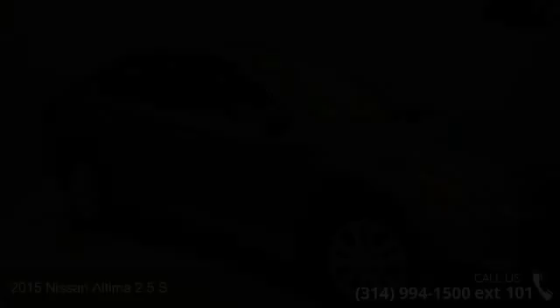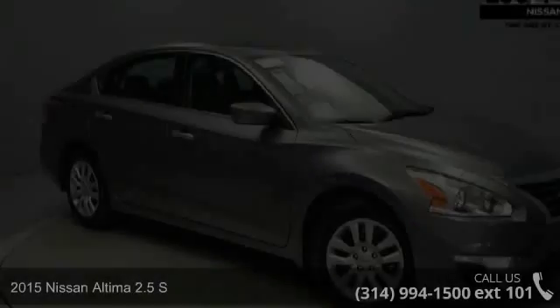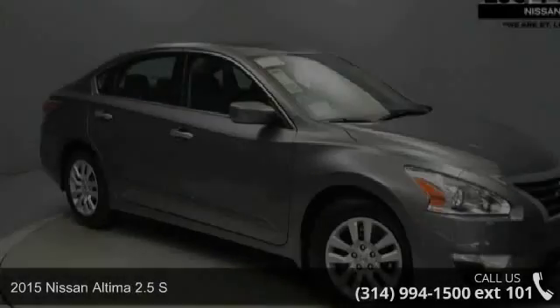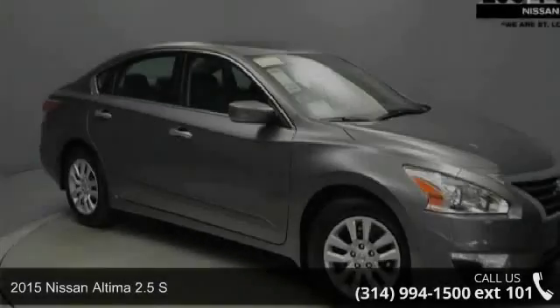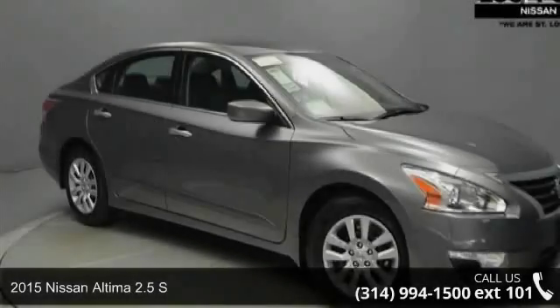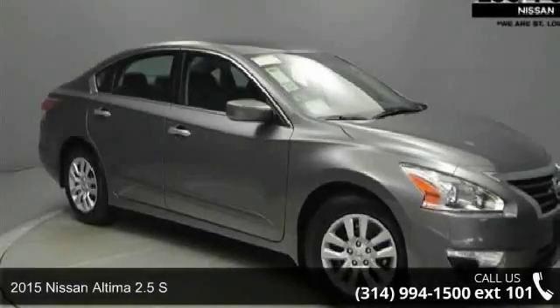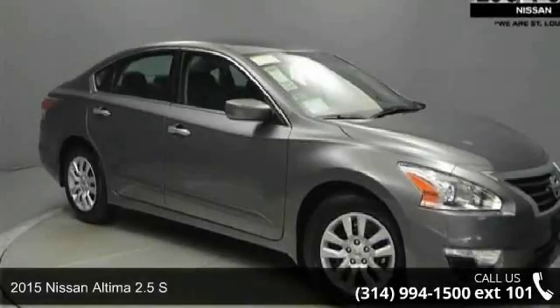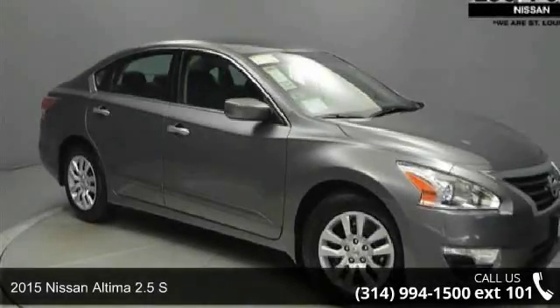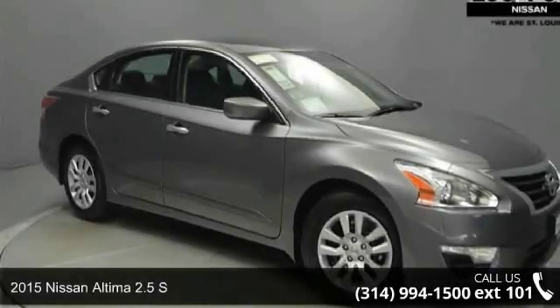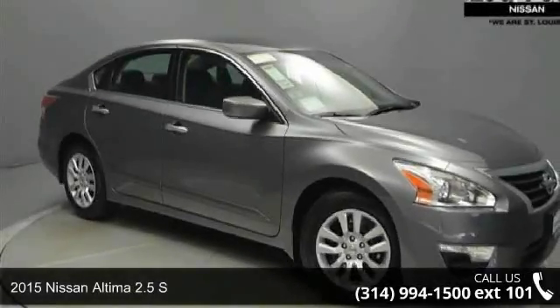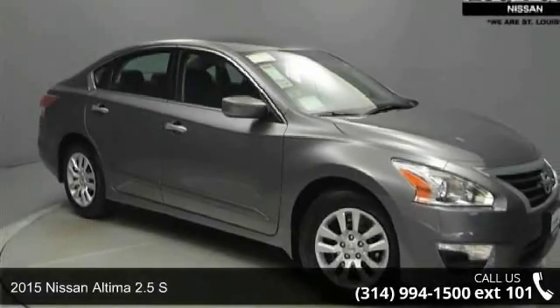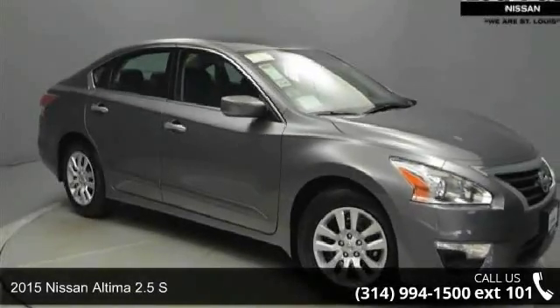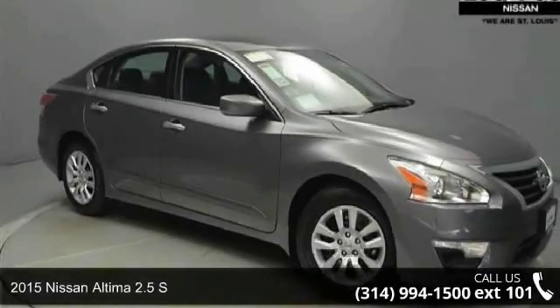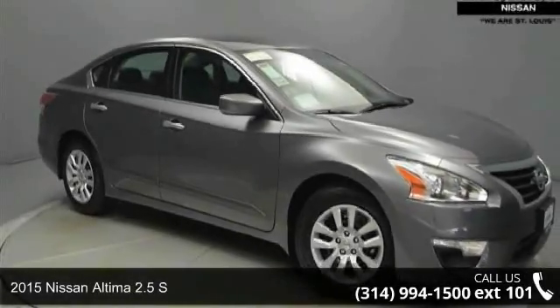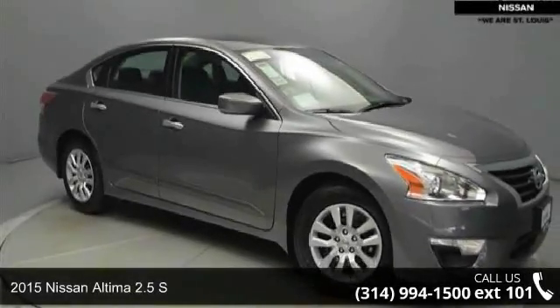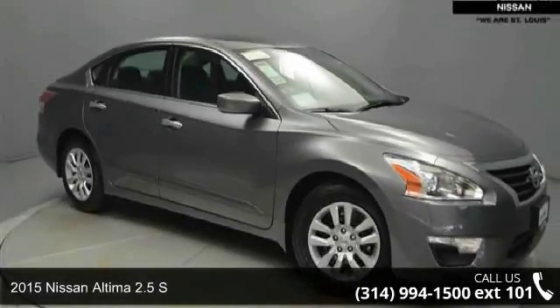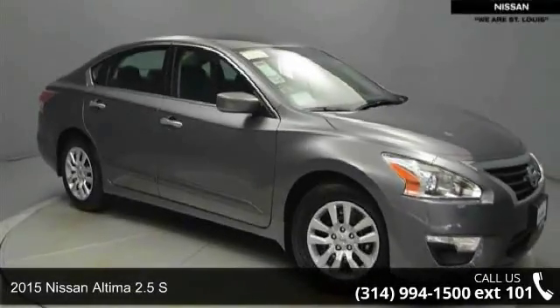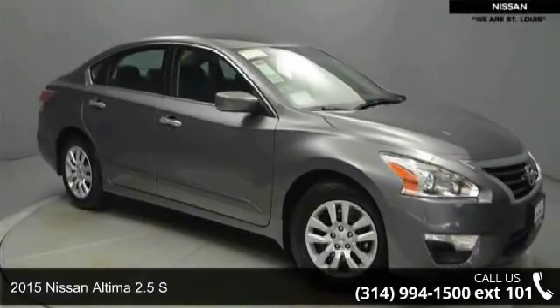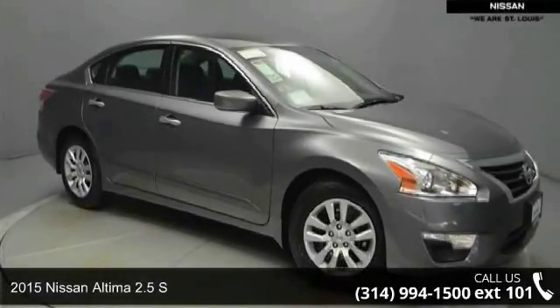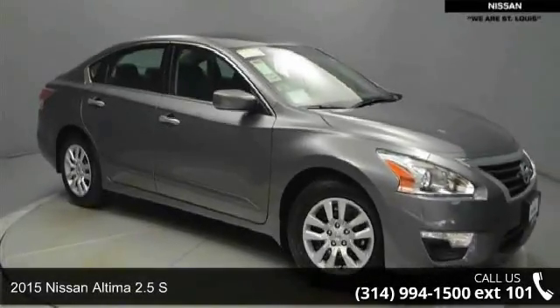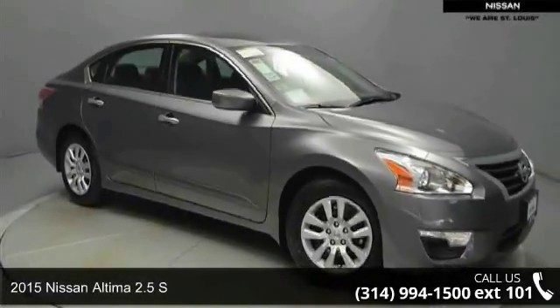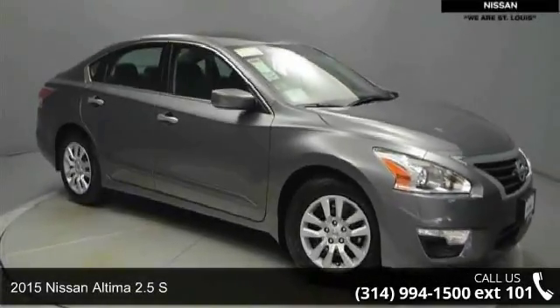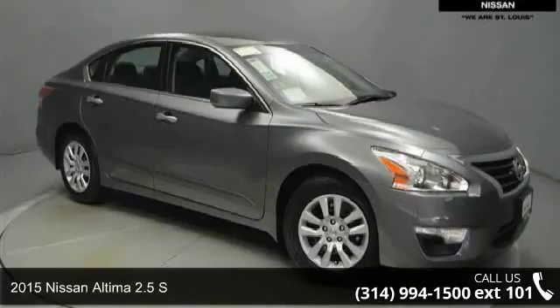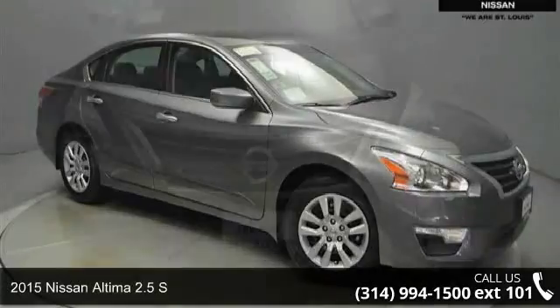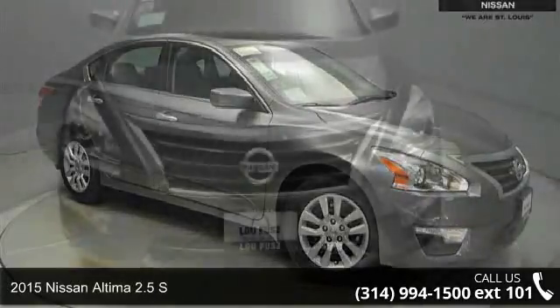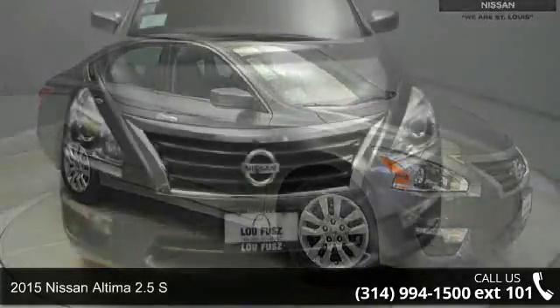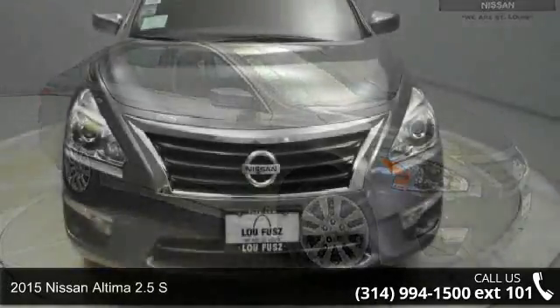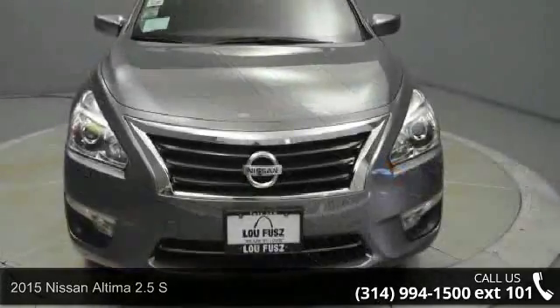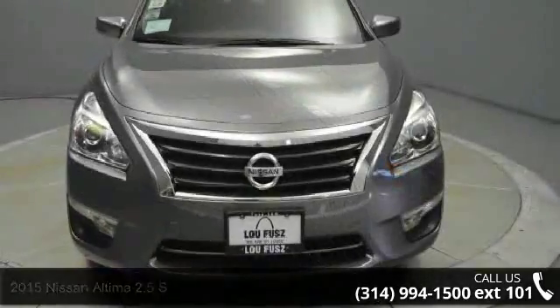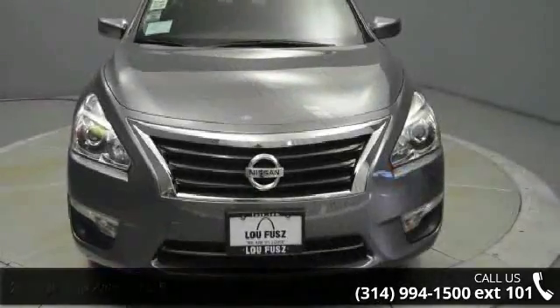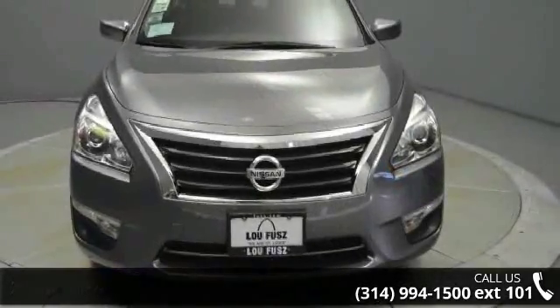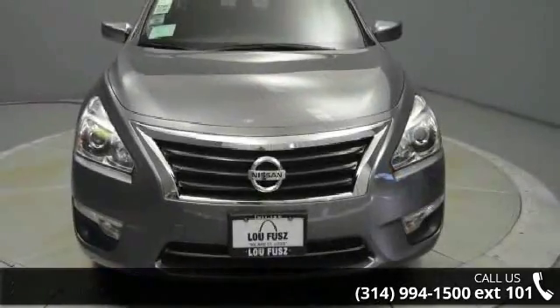Check out this 2015 Nissan Altima. If you are looking for an automobile with great features, look no further.